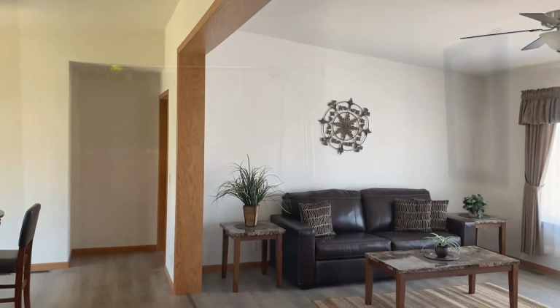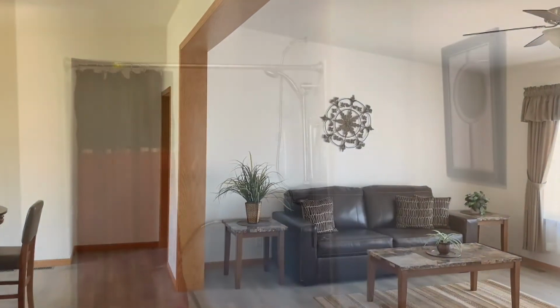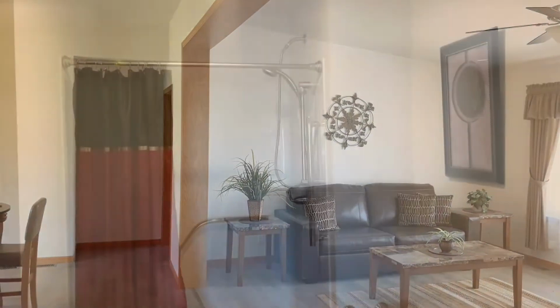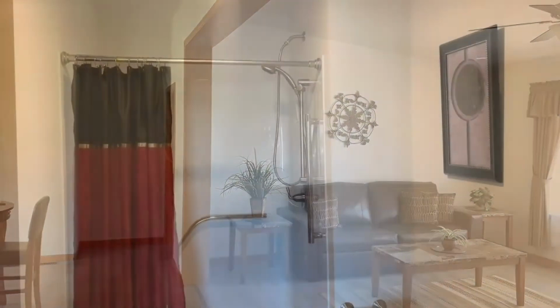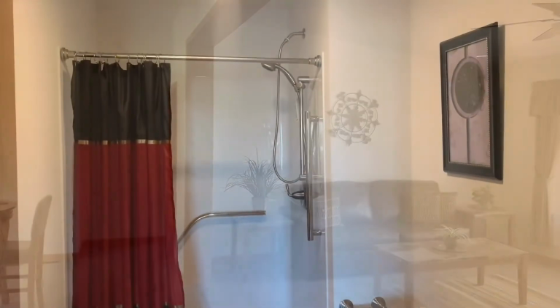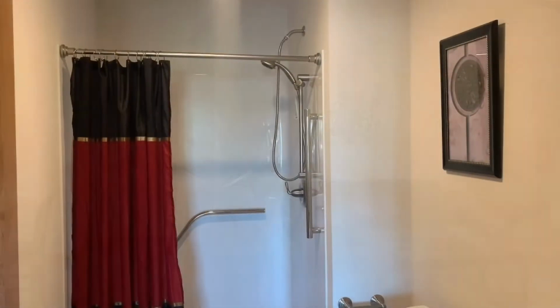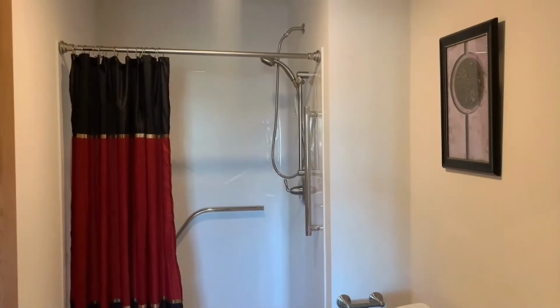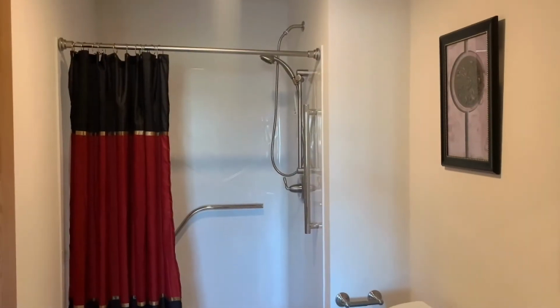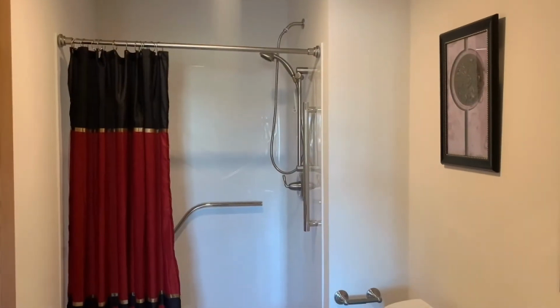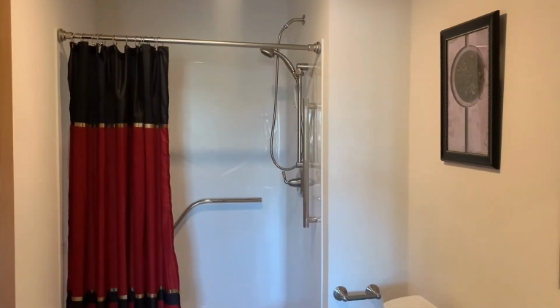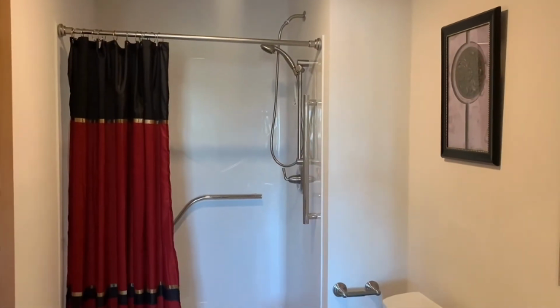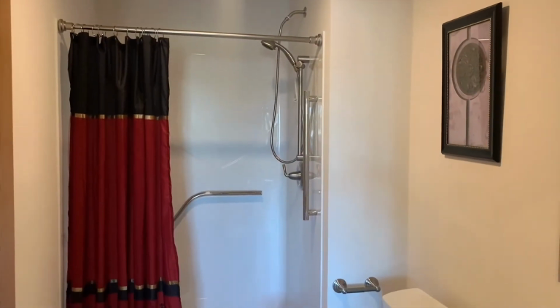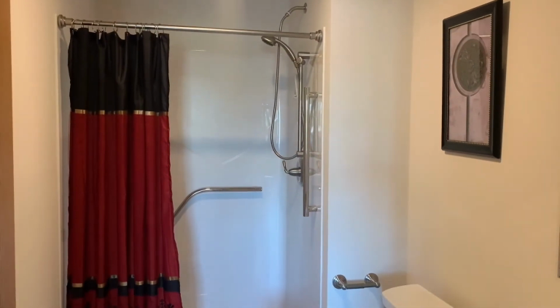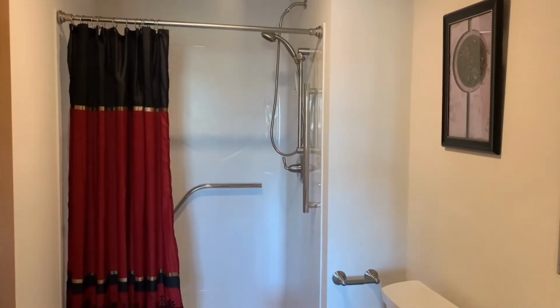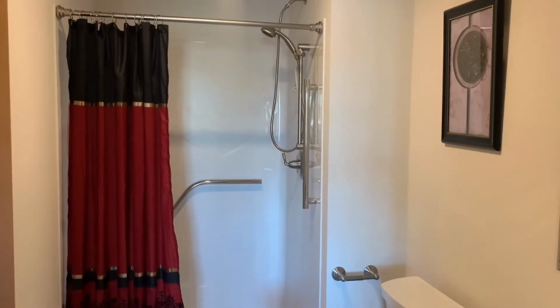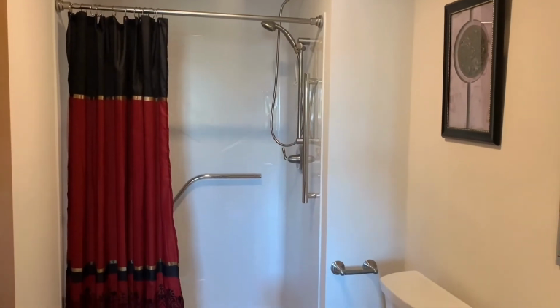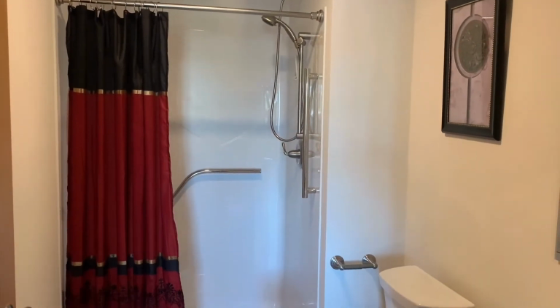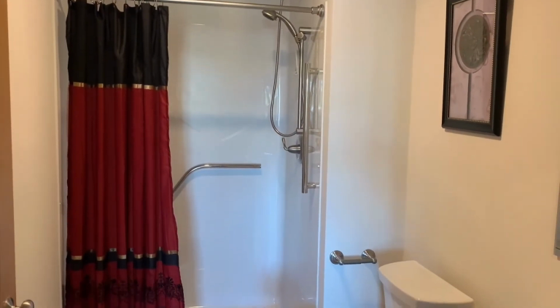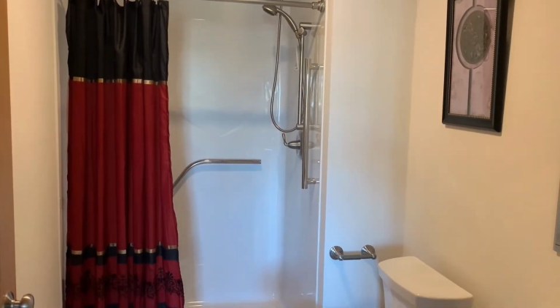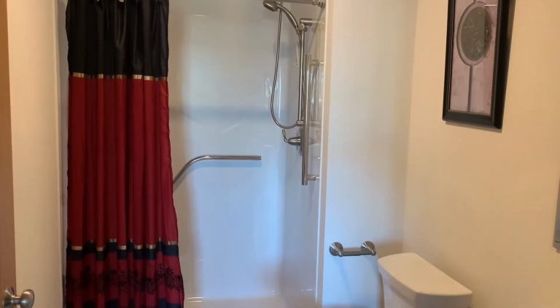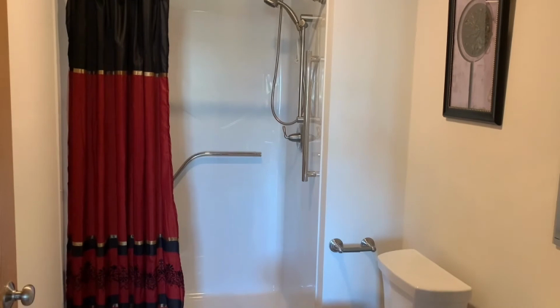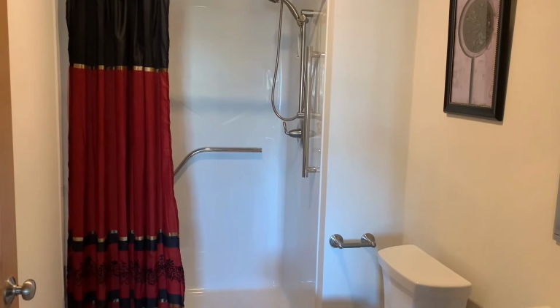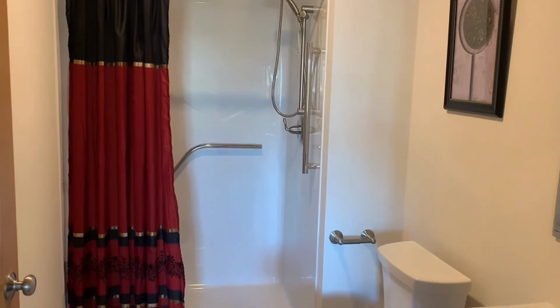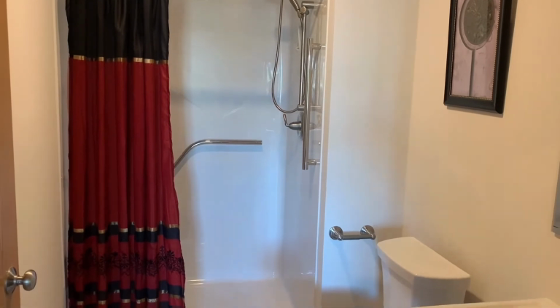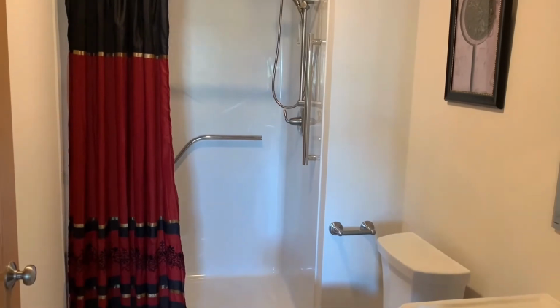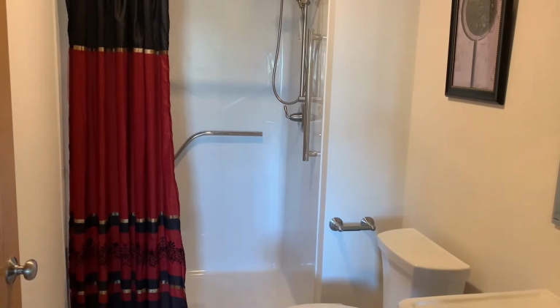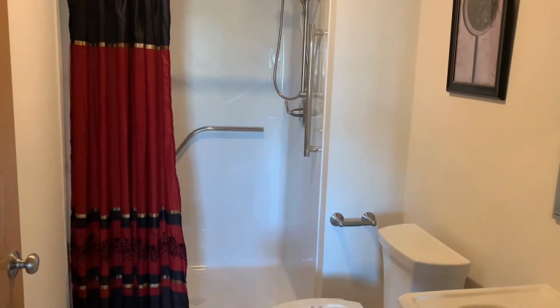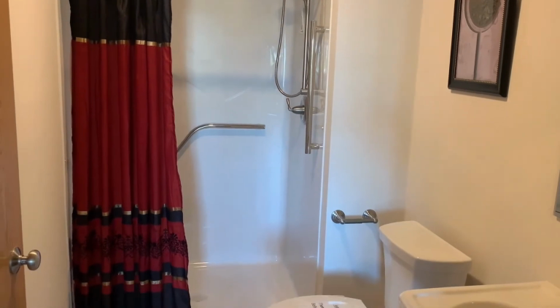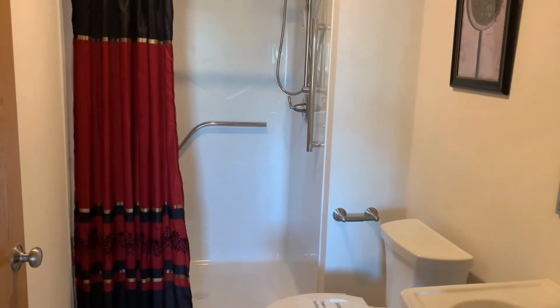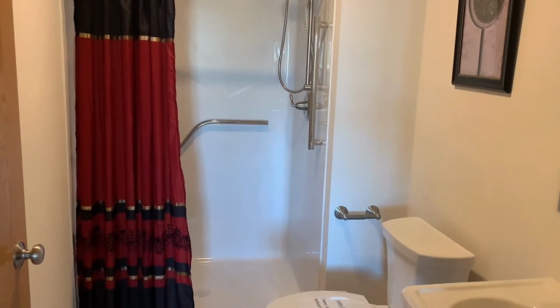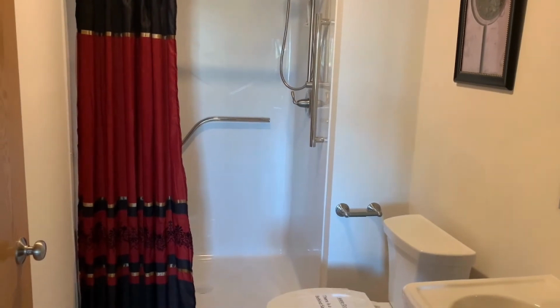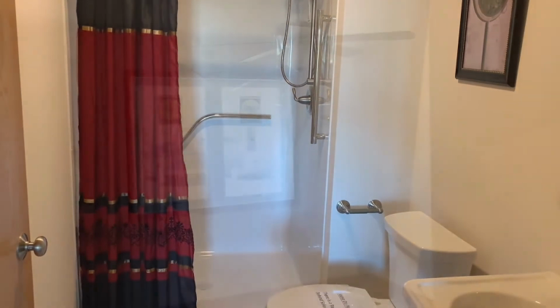On the other end of the house, we have a second bath with an easy-access shower and bedroom.